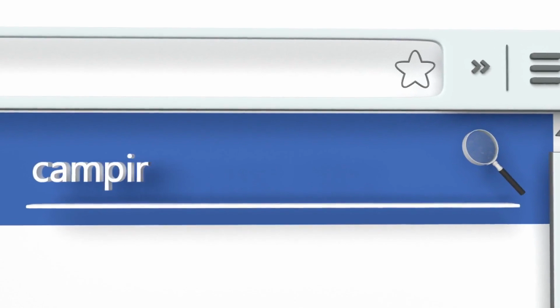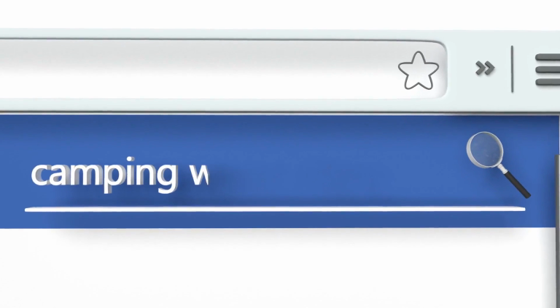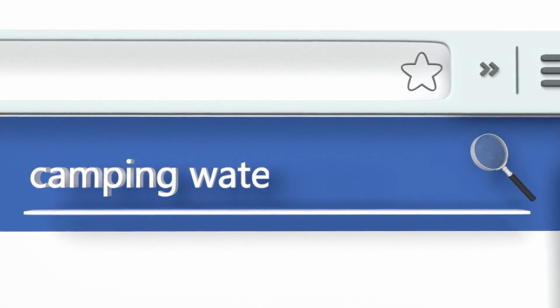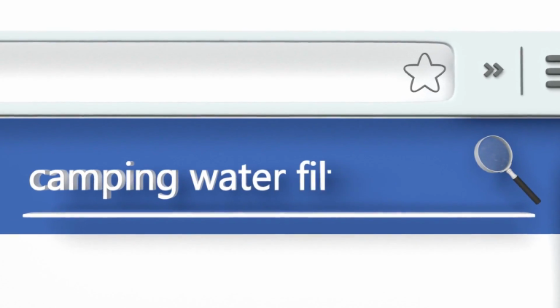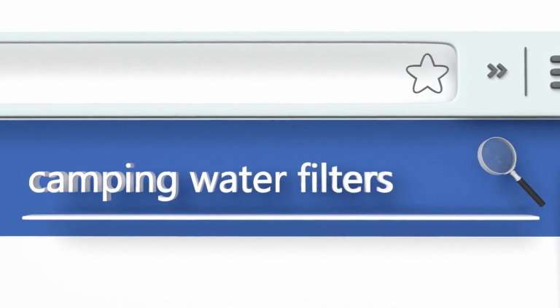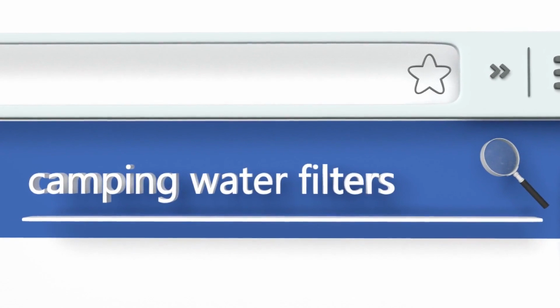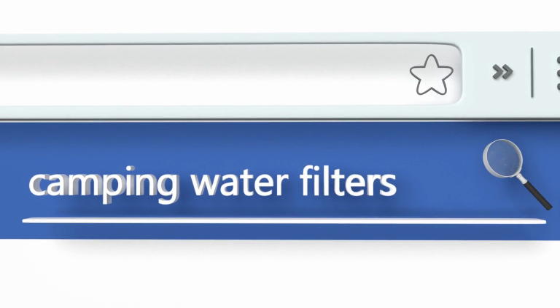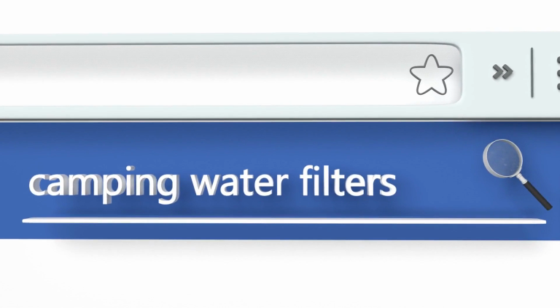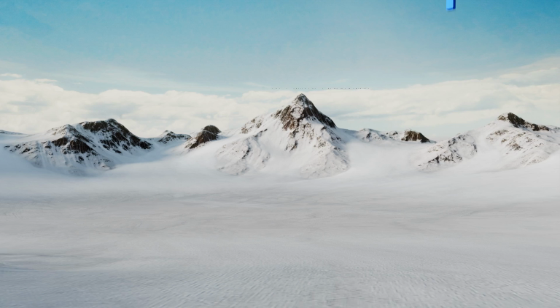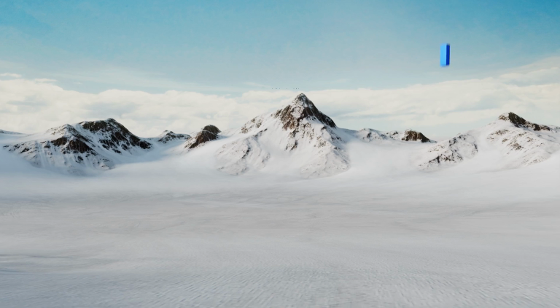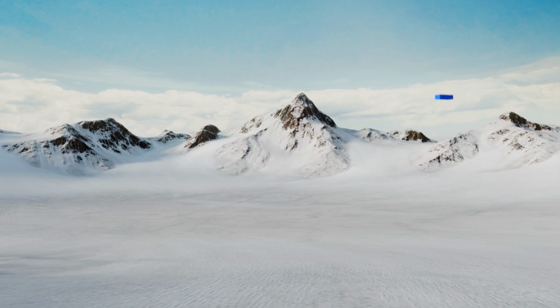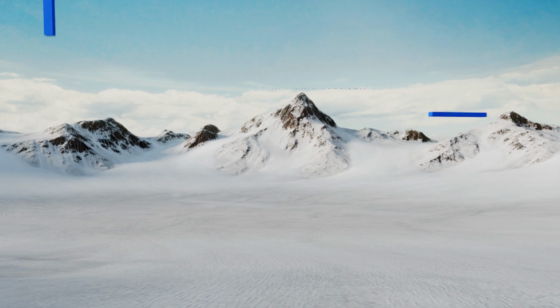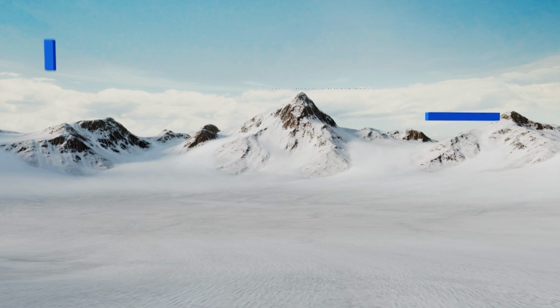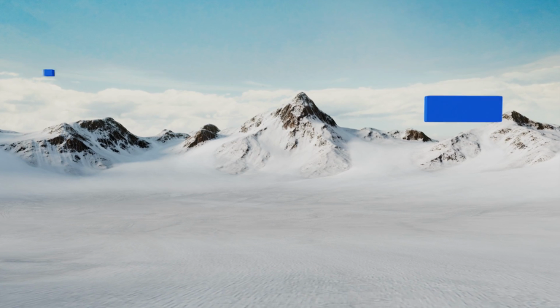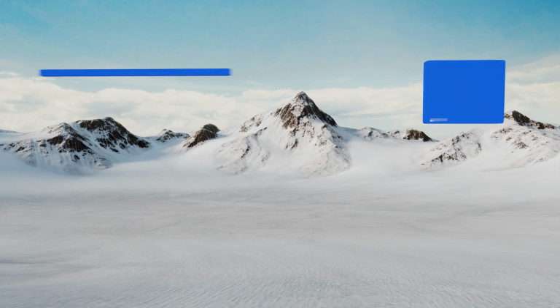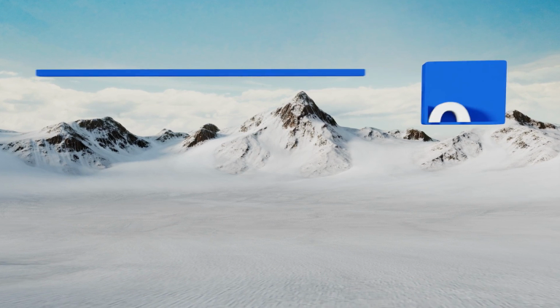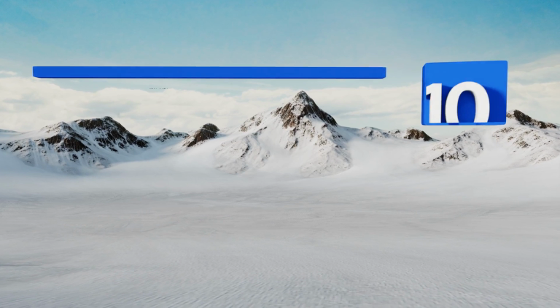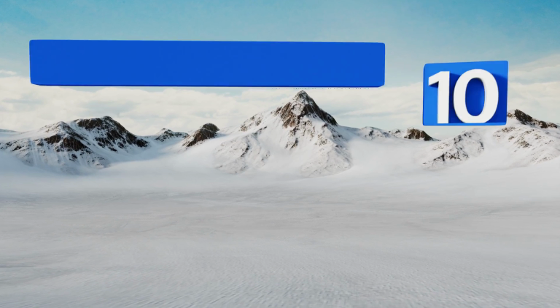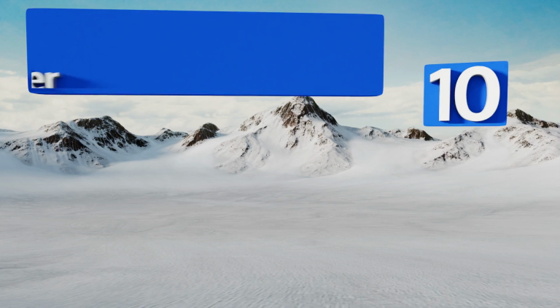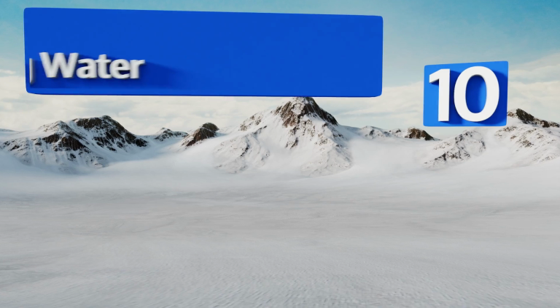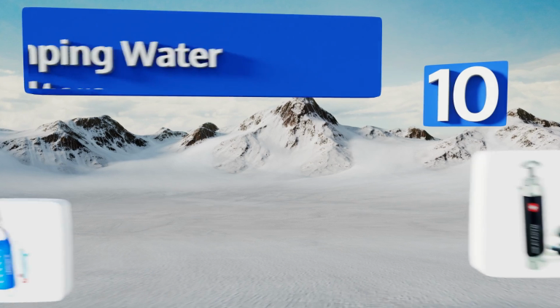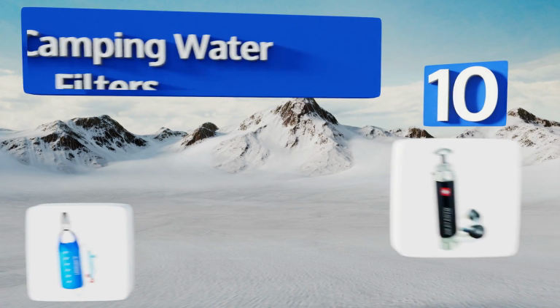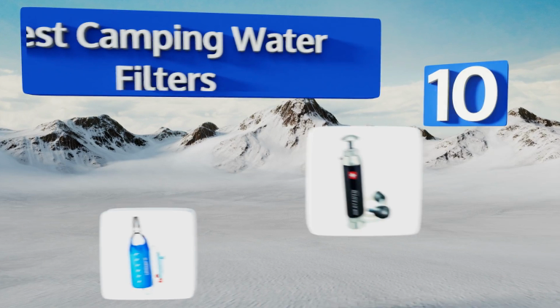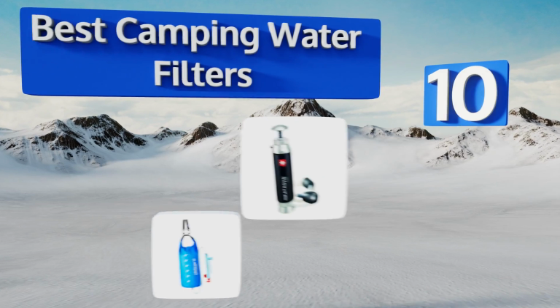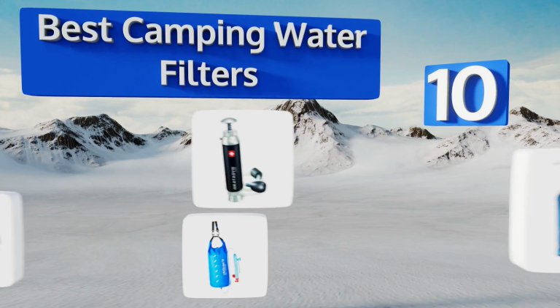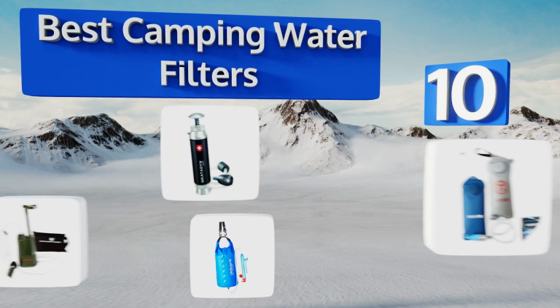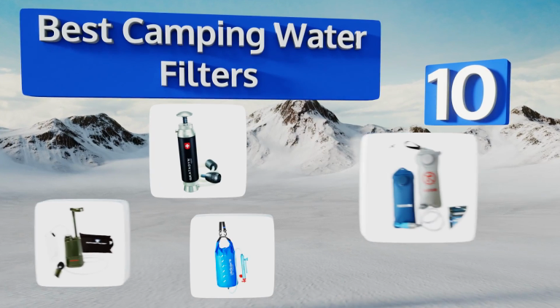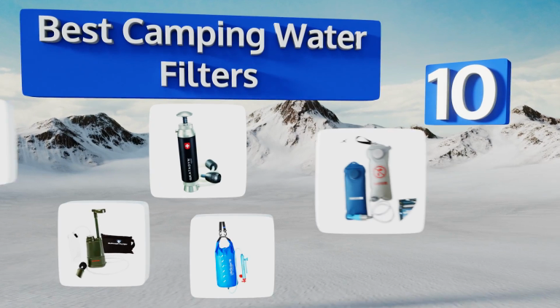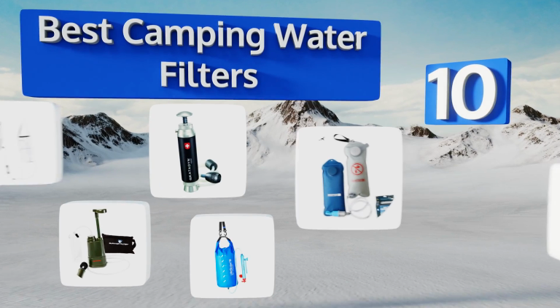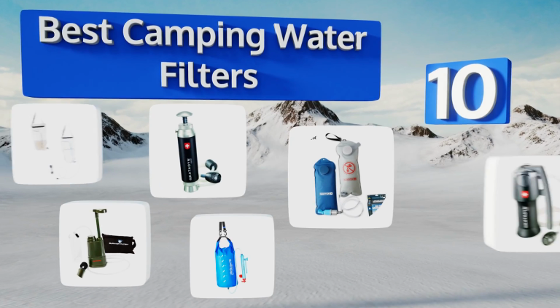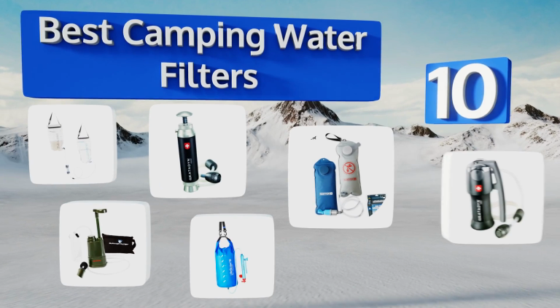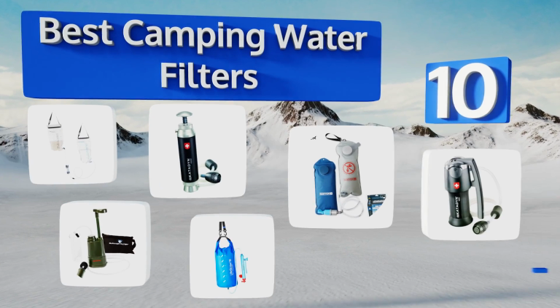EasyVid presents the 10 best camping water filters. Let's get started with the list.